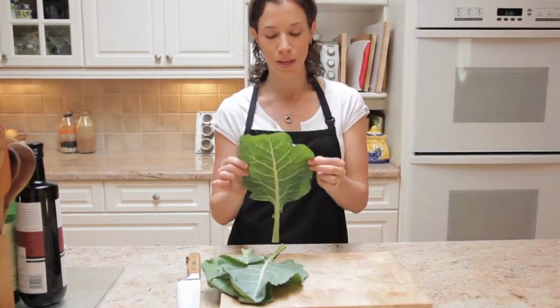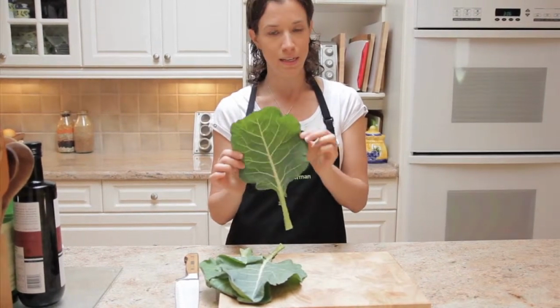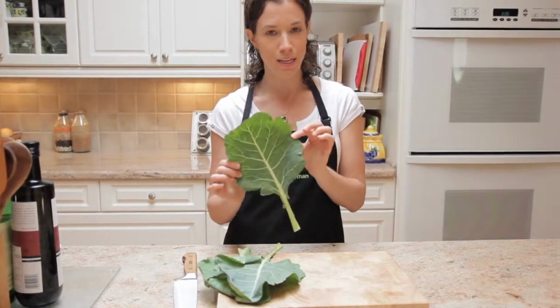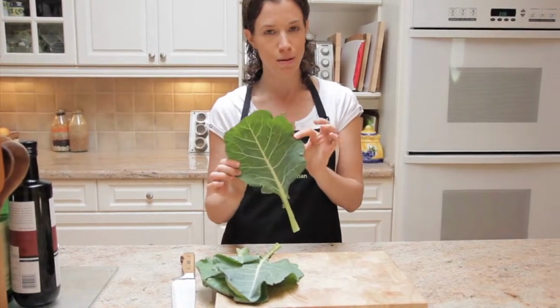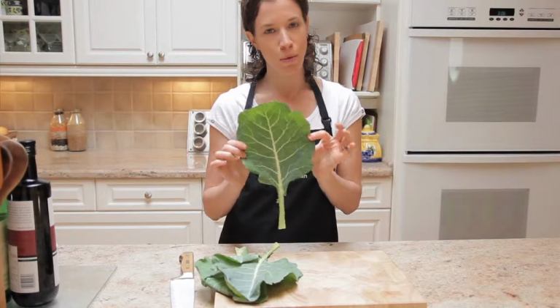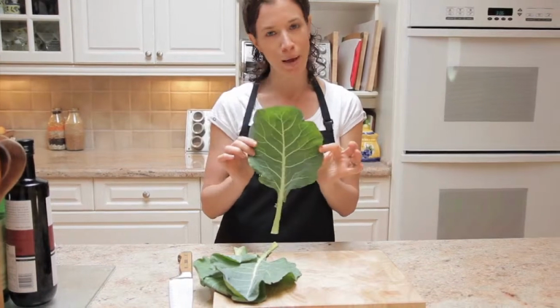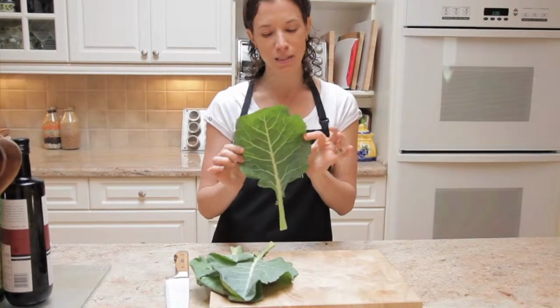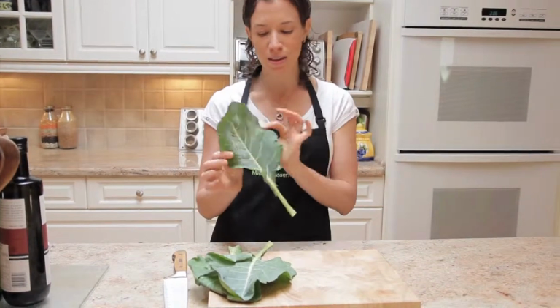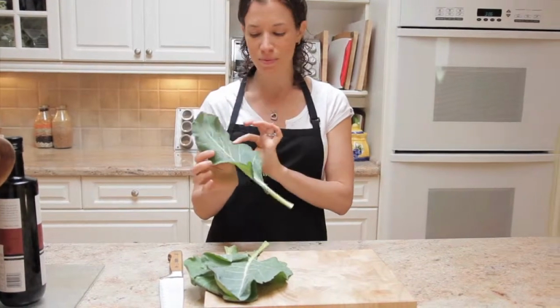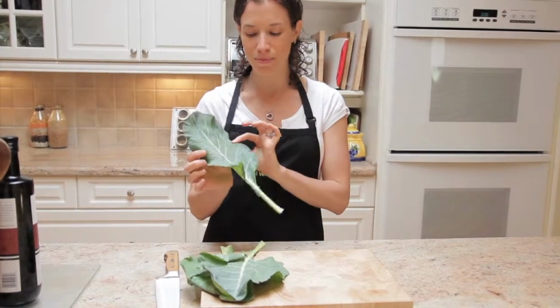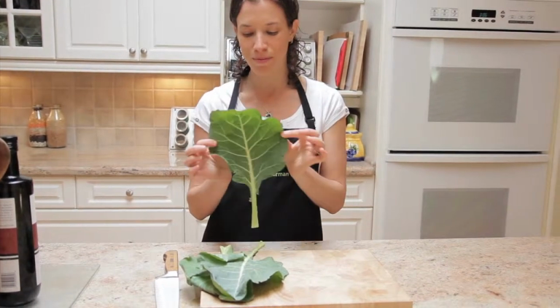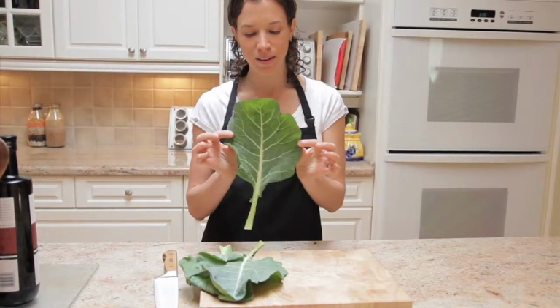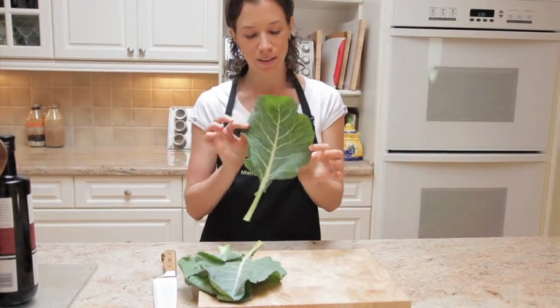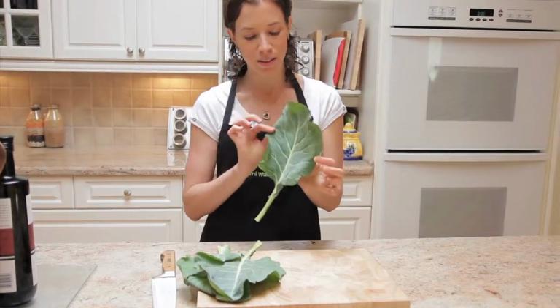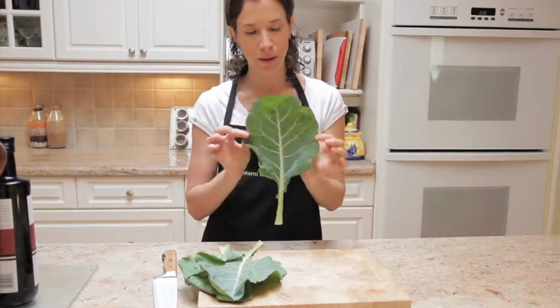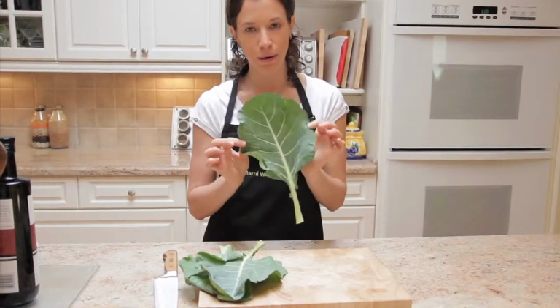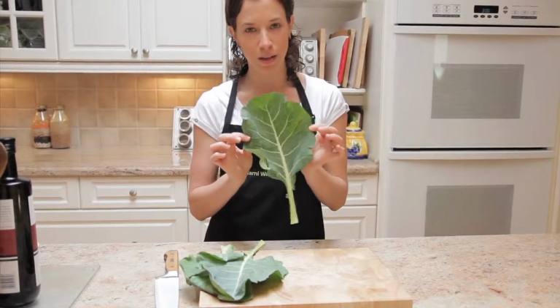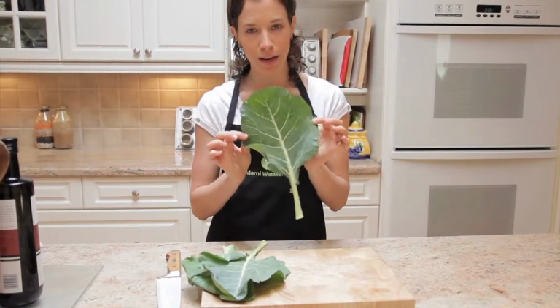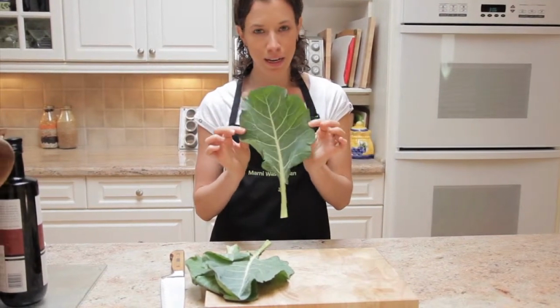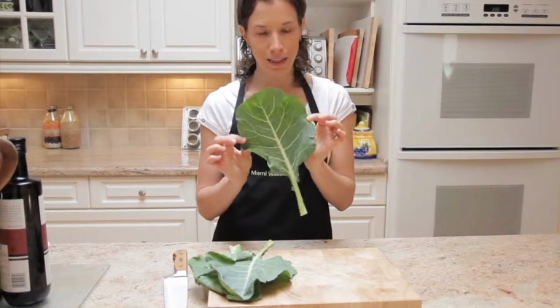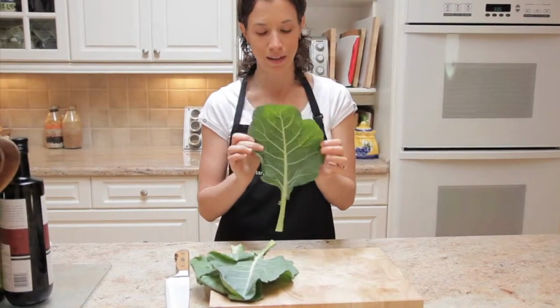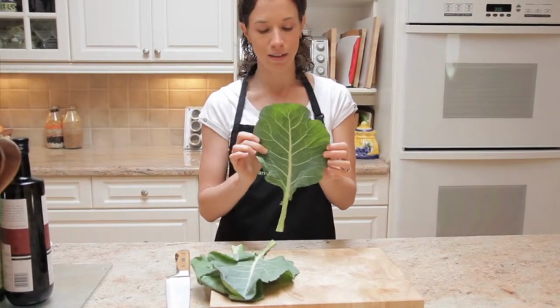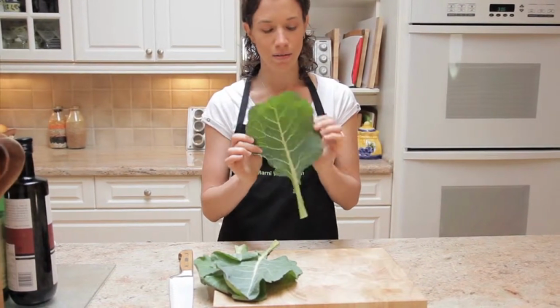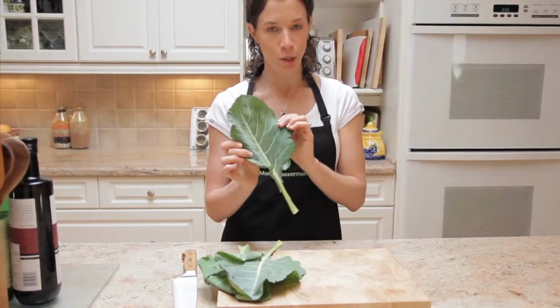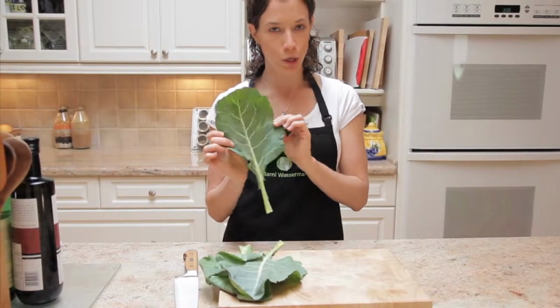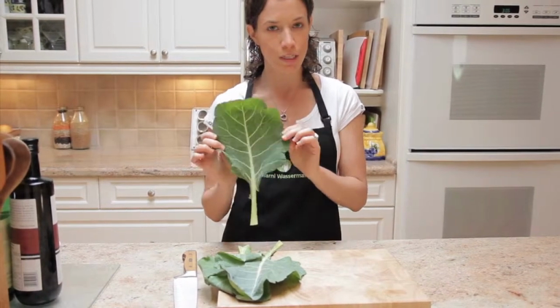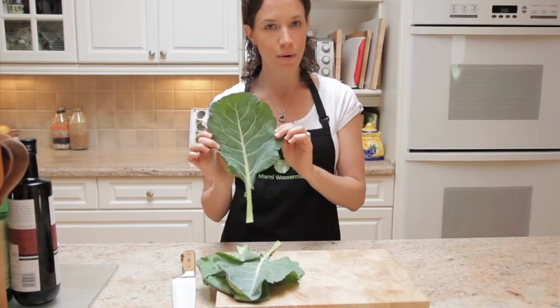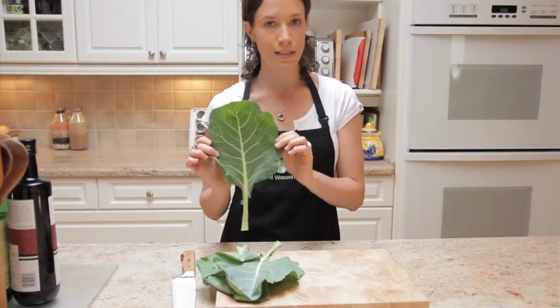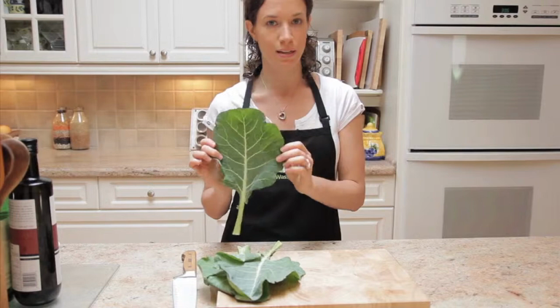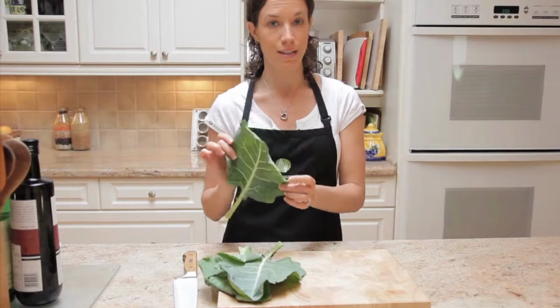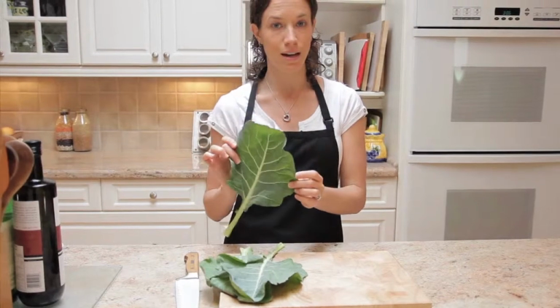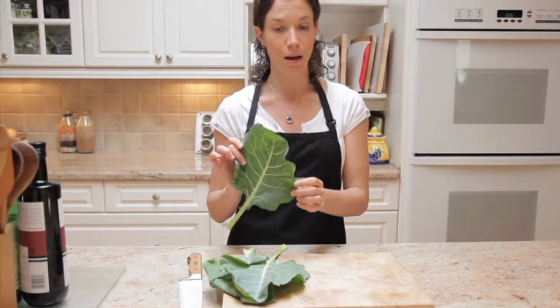They see them, they walk past them, they think, that doesn't look edible, I don't know how to eat that. I'm going to show you just how easy it is to cut it up.